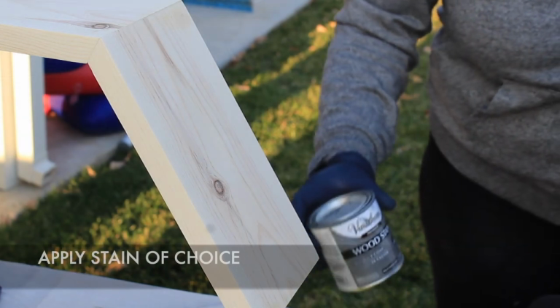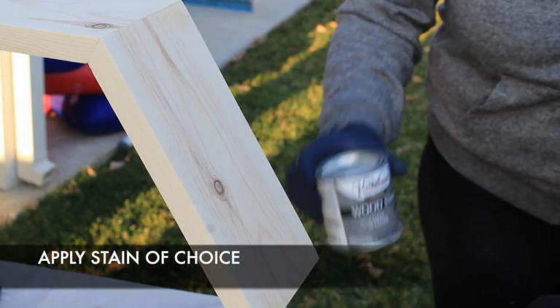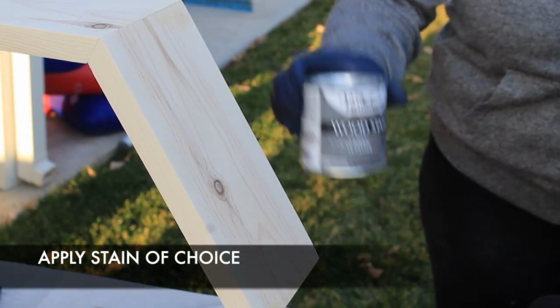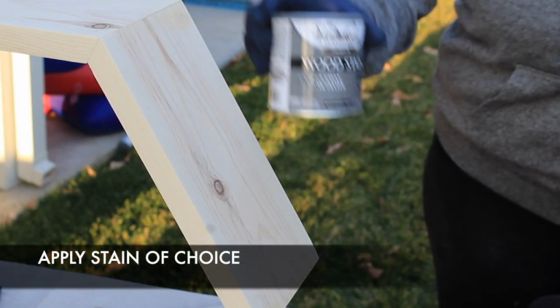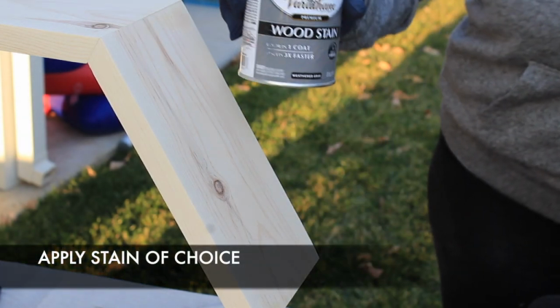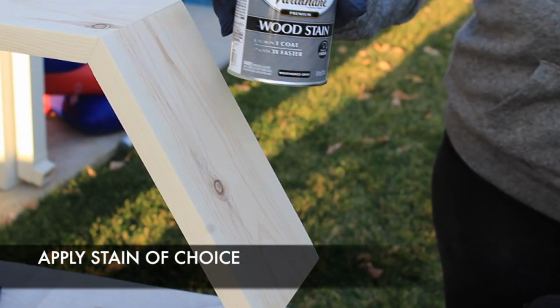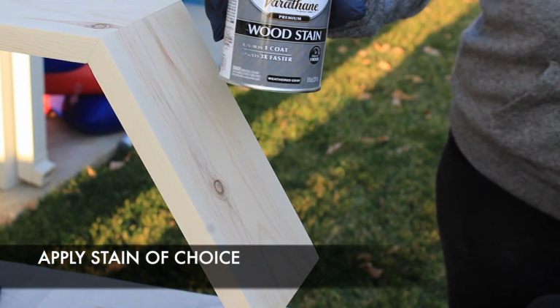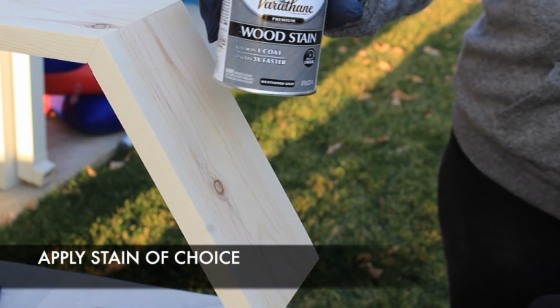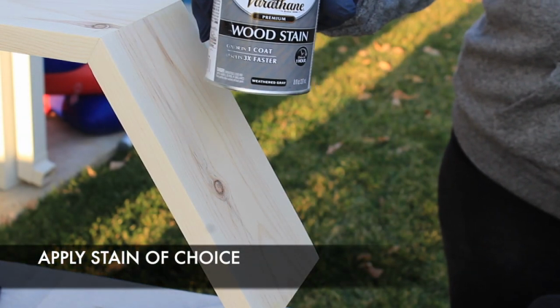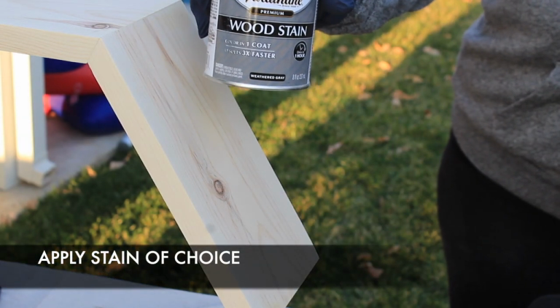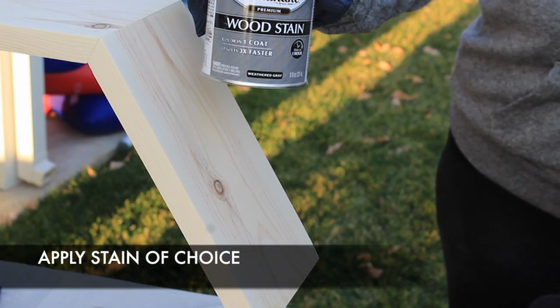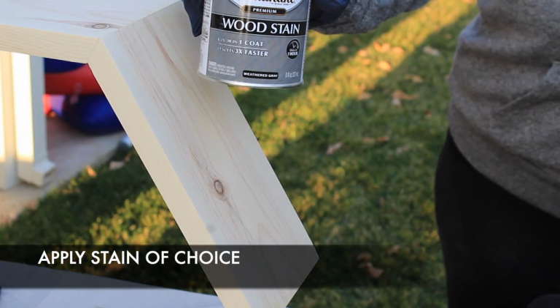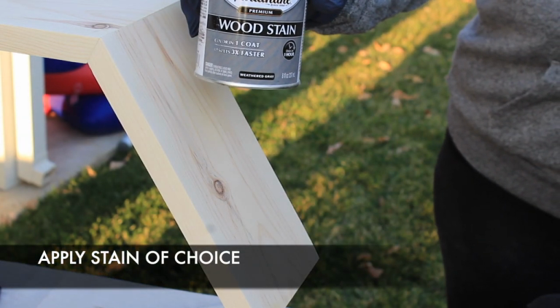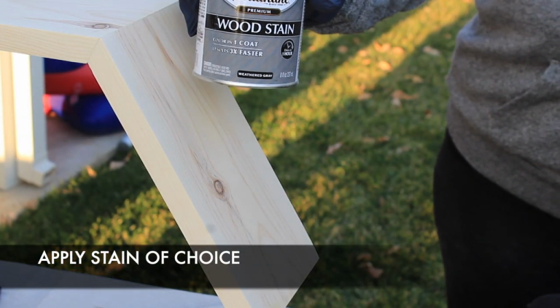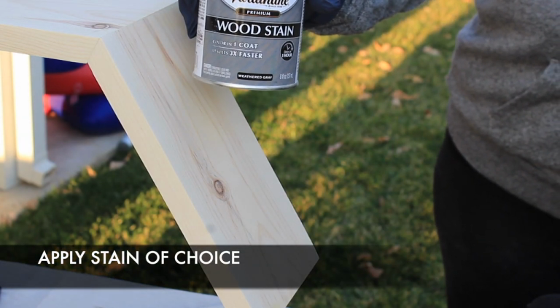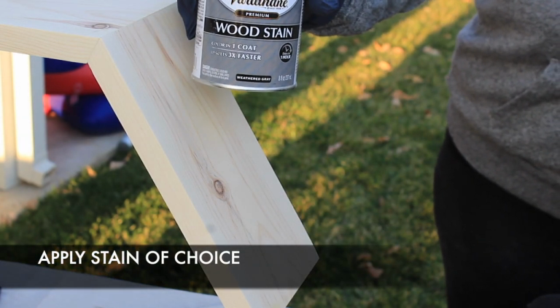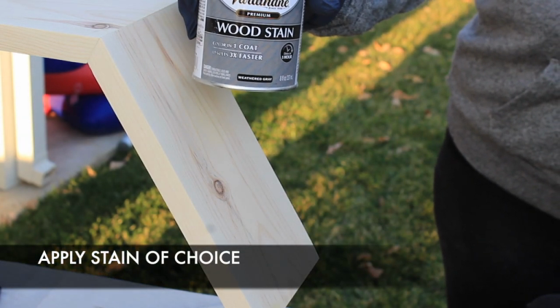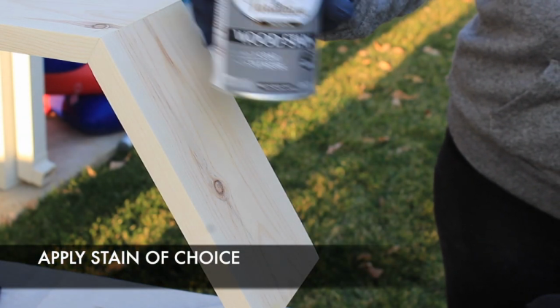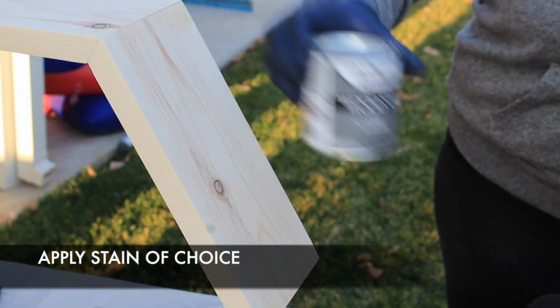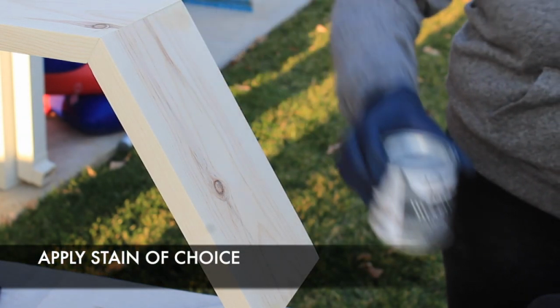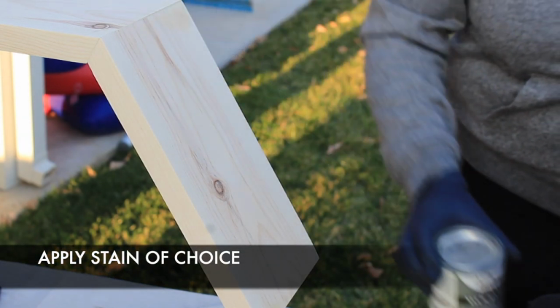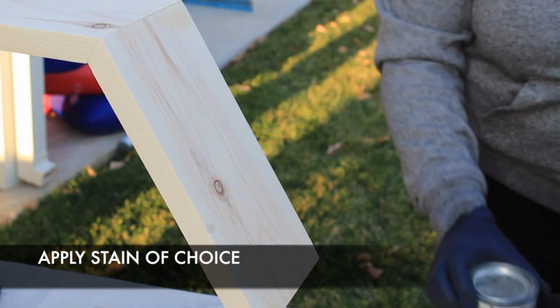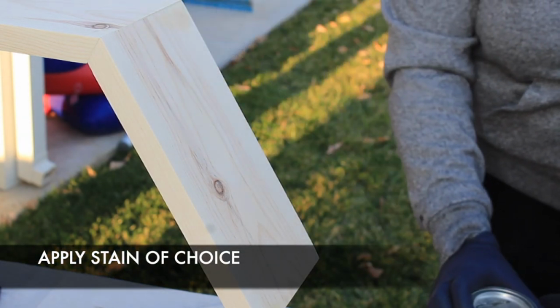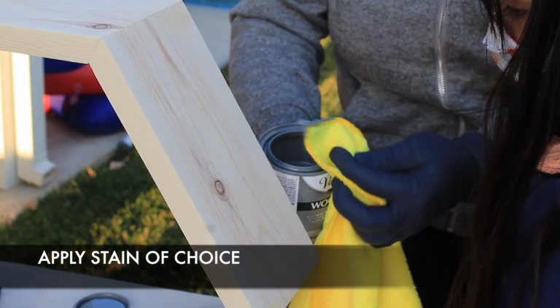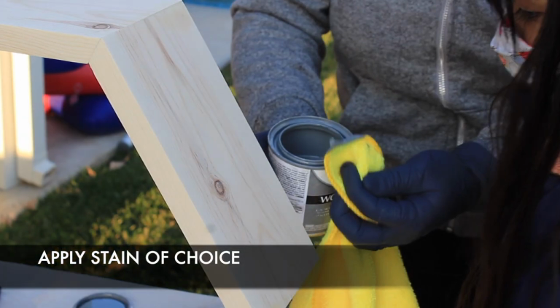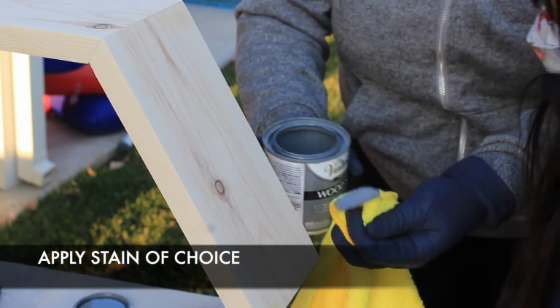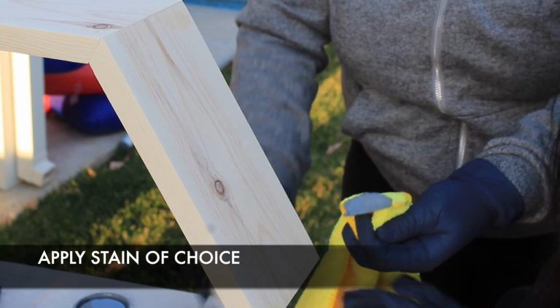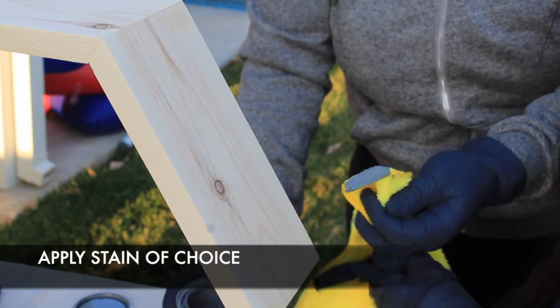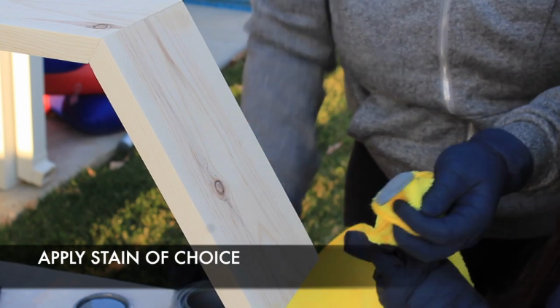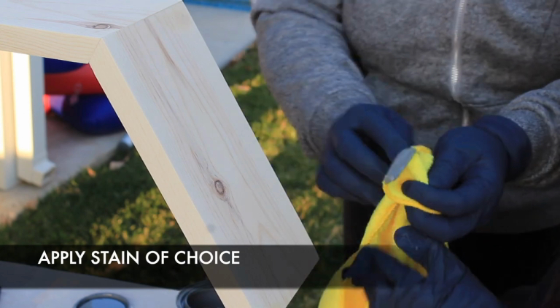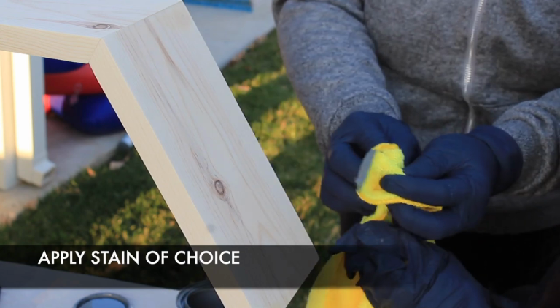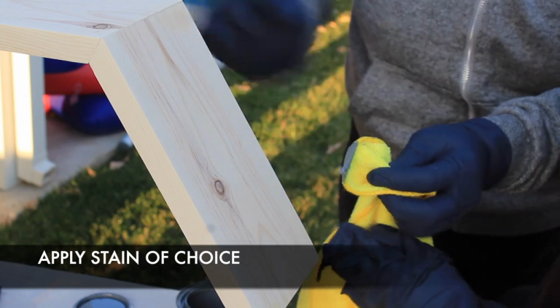Select your stain of choice. I personally like to use Varathane's wood stains, and I also like to use a wipe-on method when applying the stain.